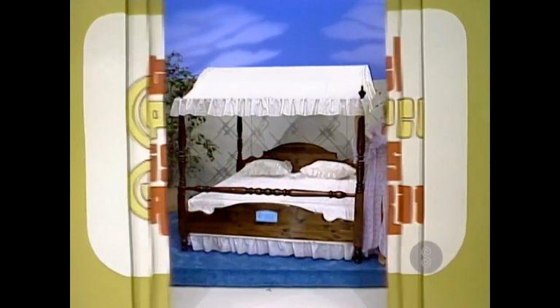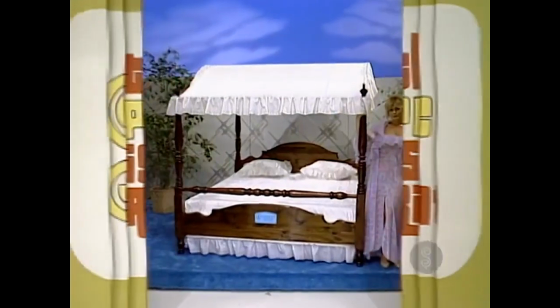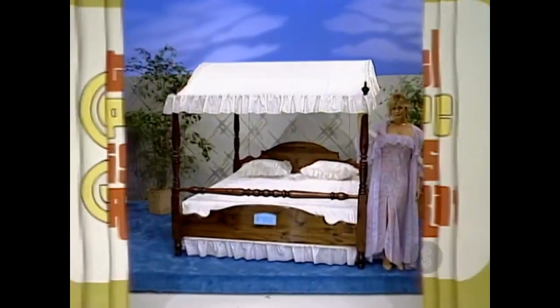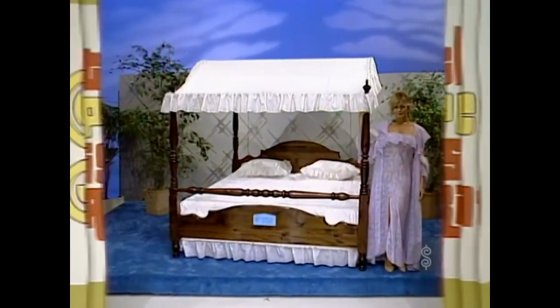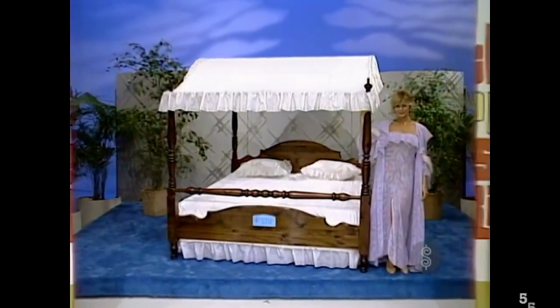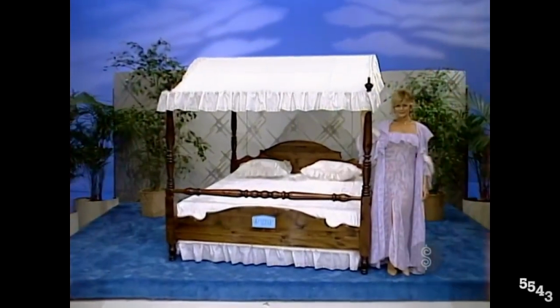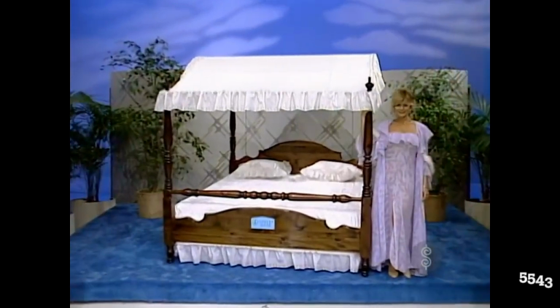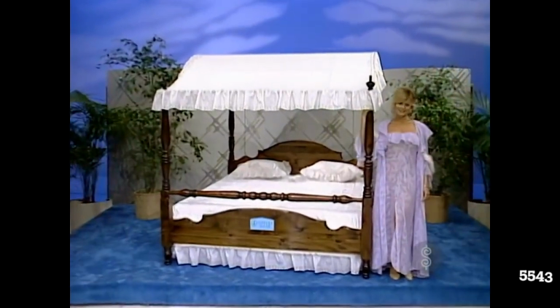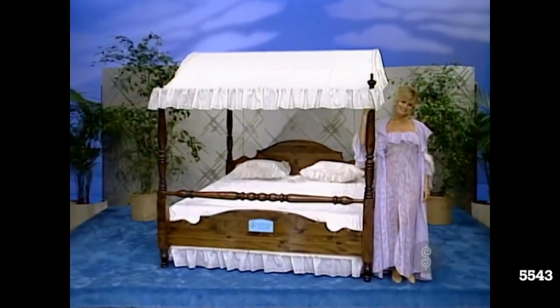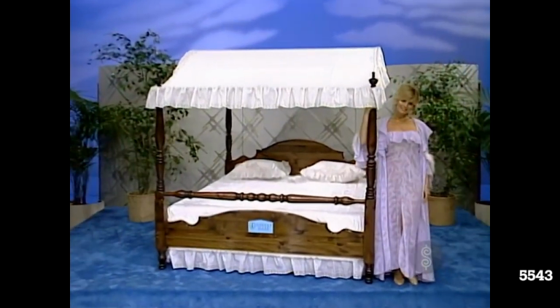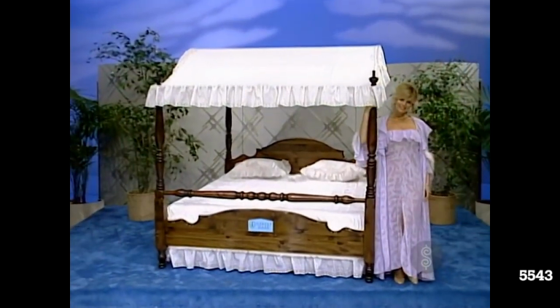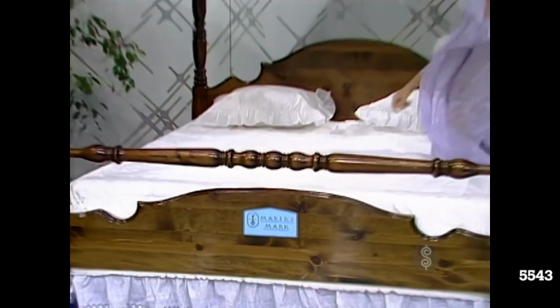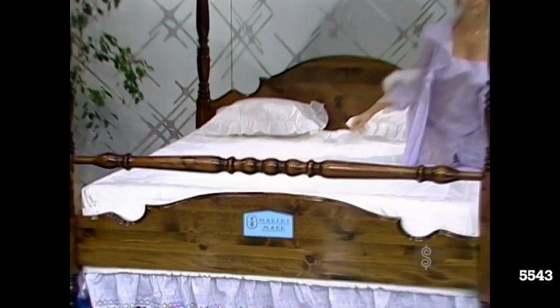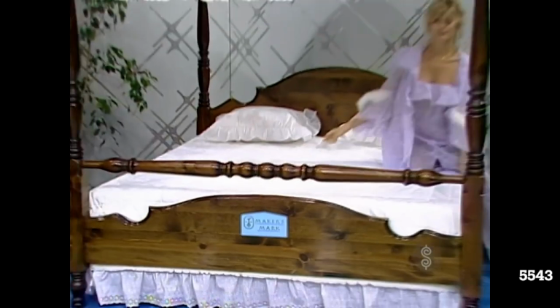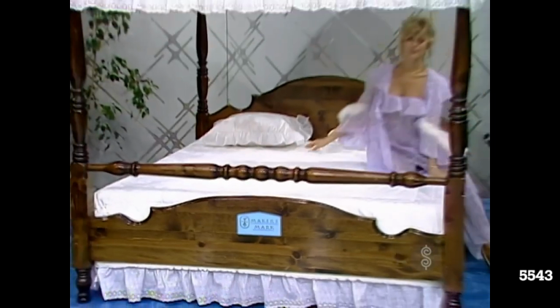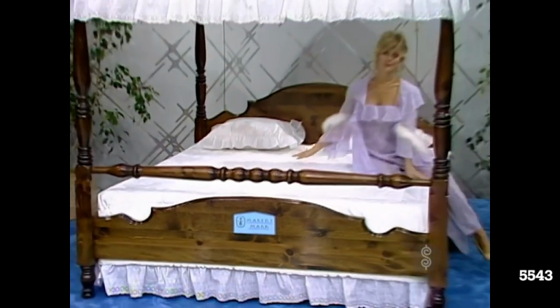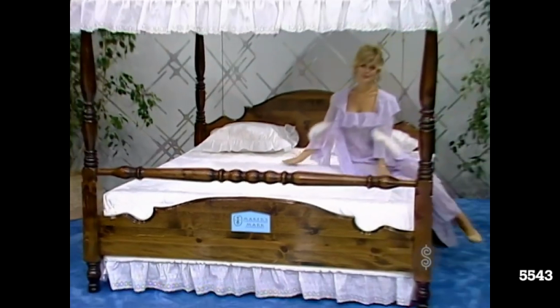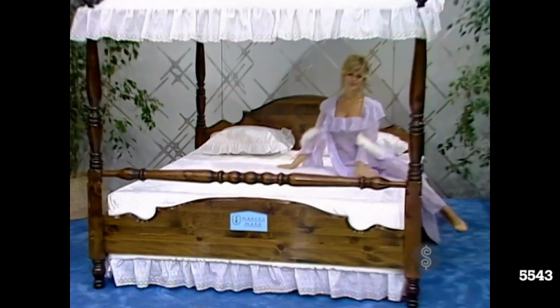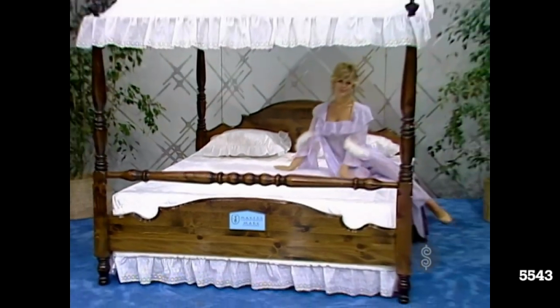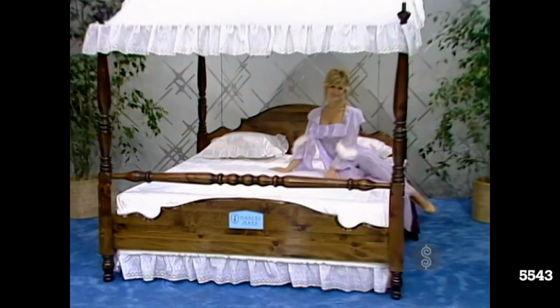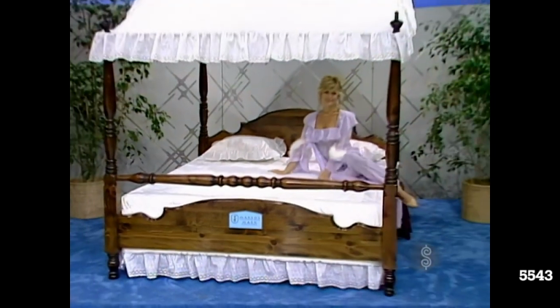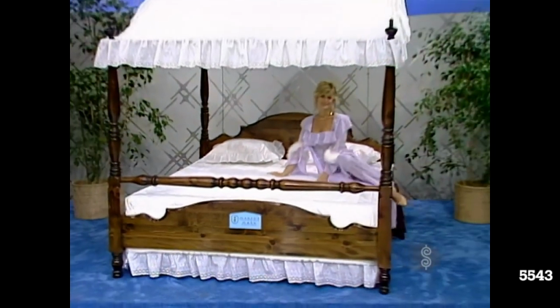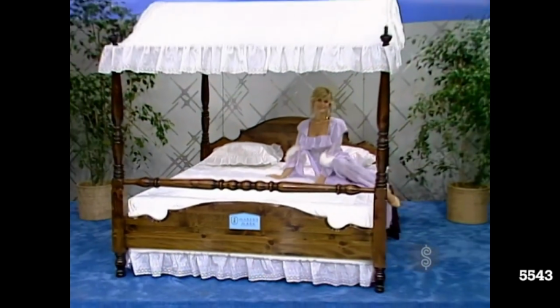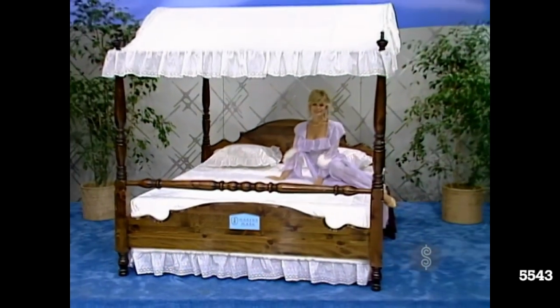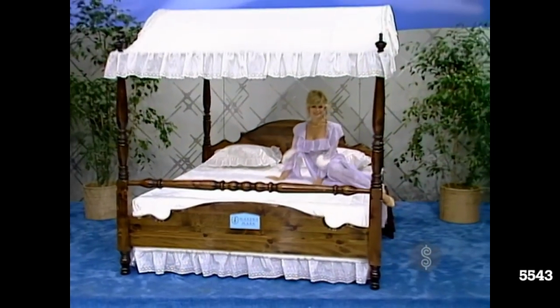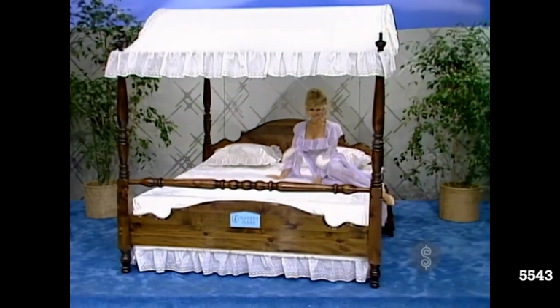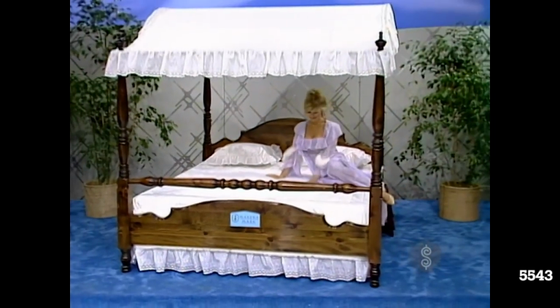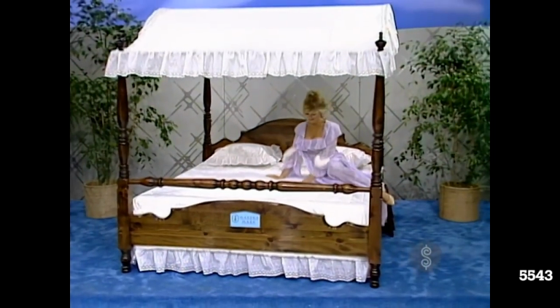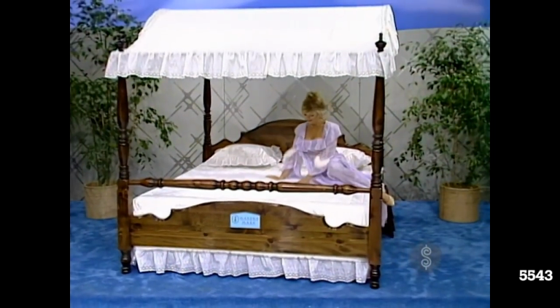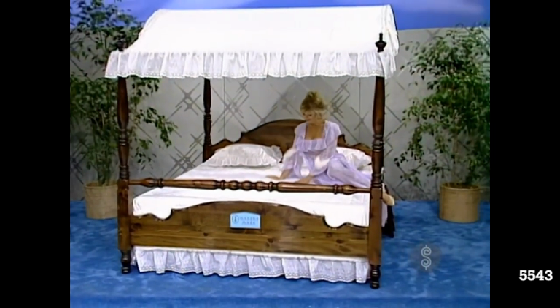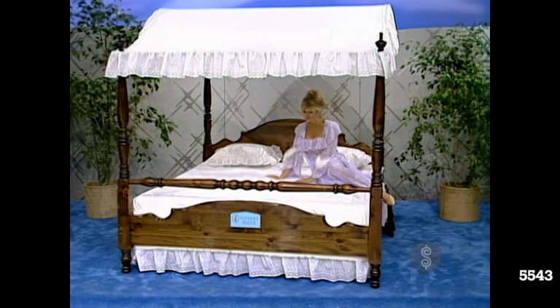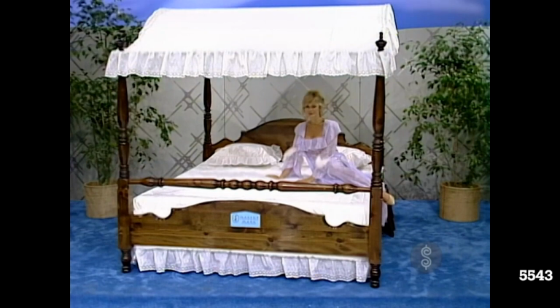Canopy Waterbed! The Caudier Canopy Bed, complete with the Nocturne Flotation System.